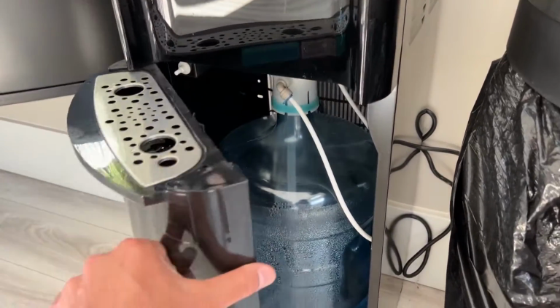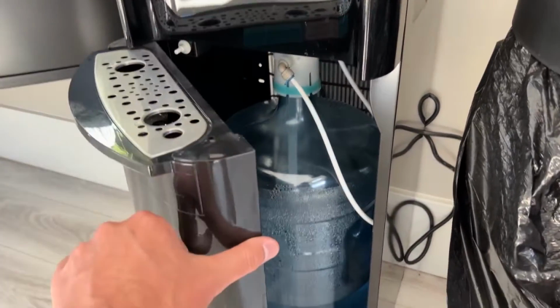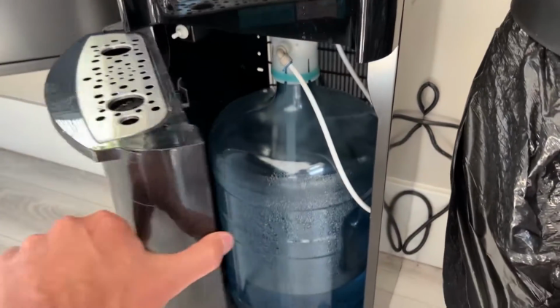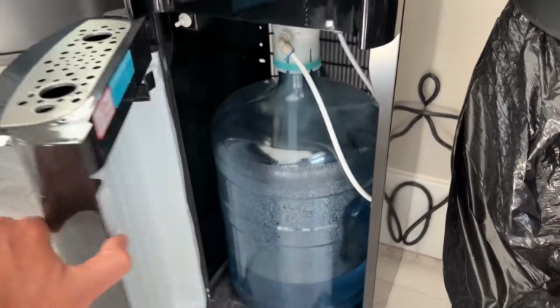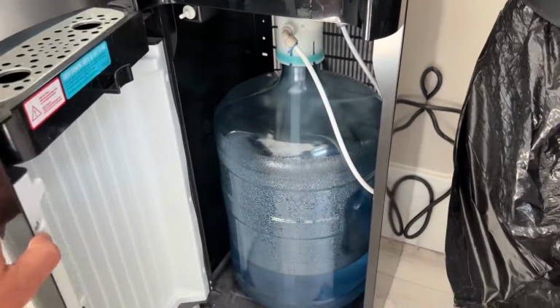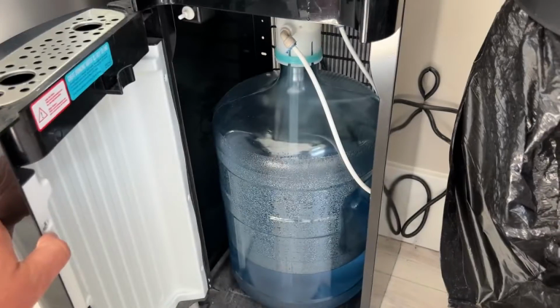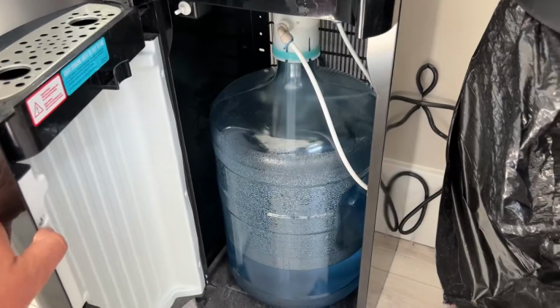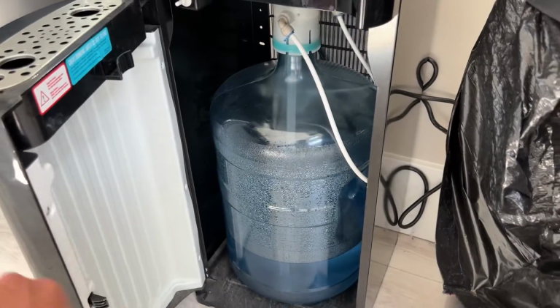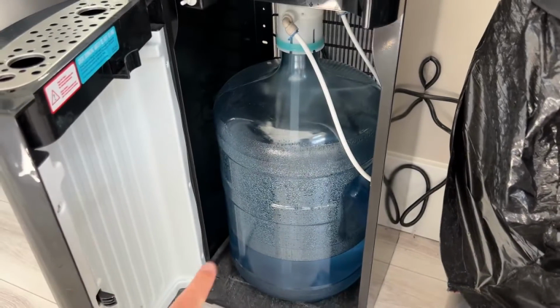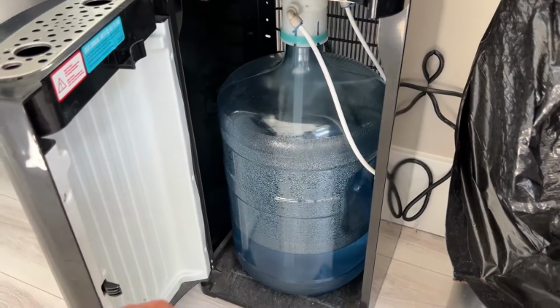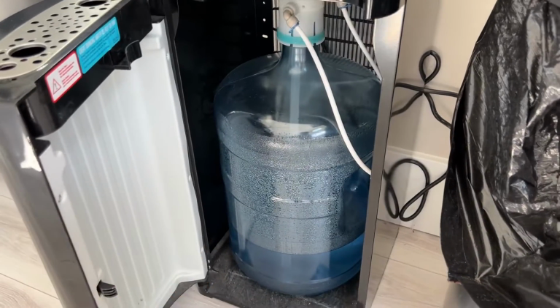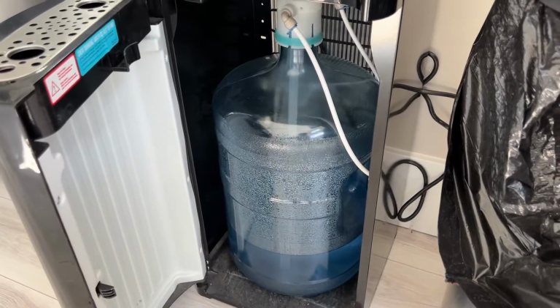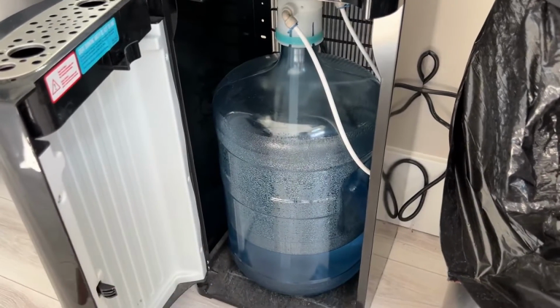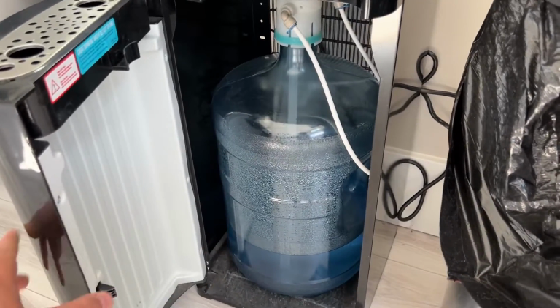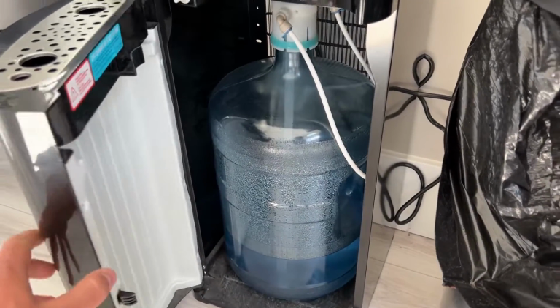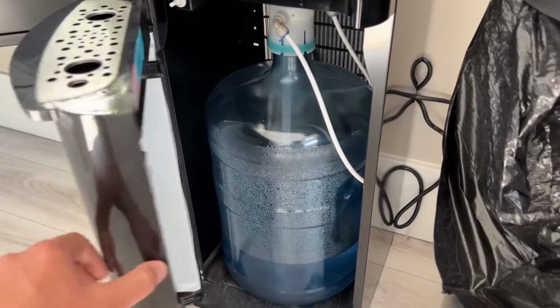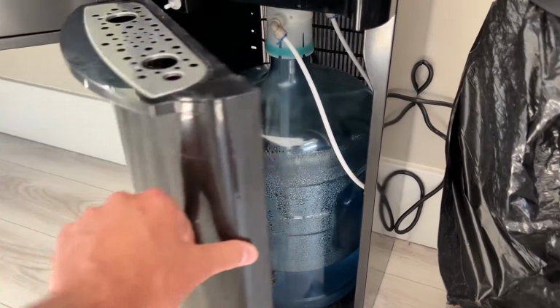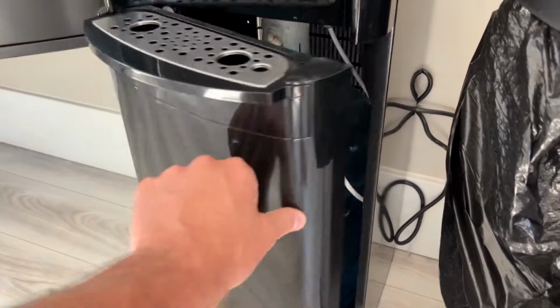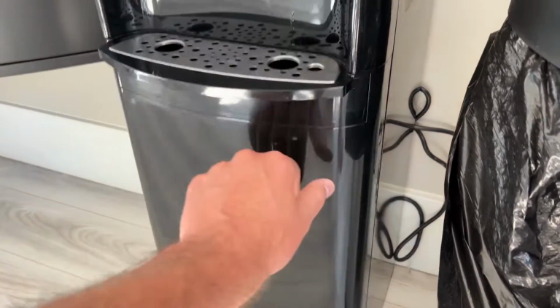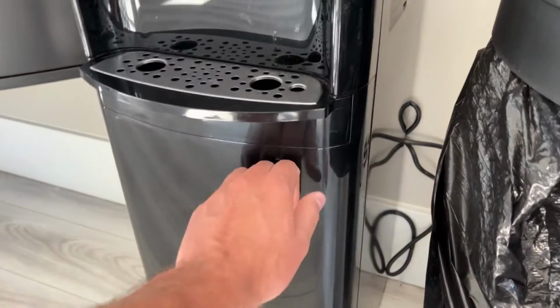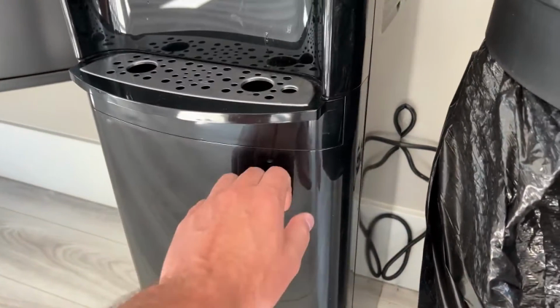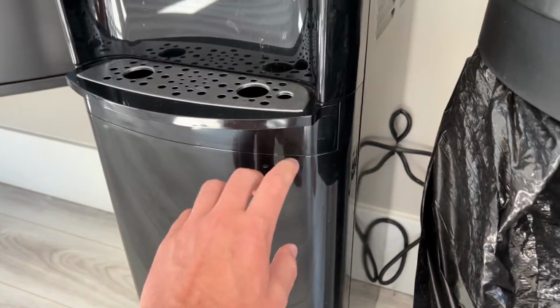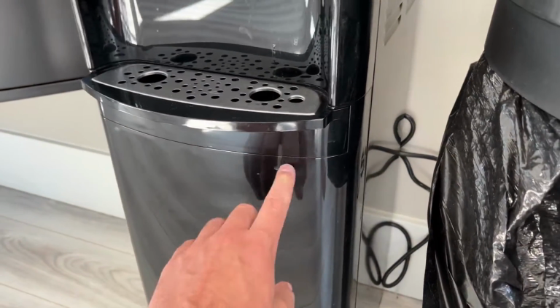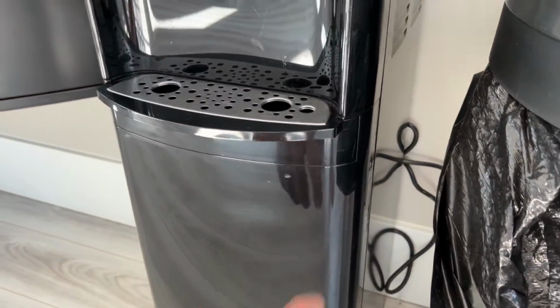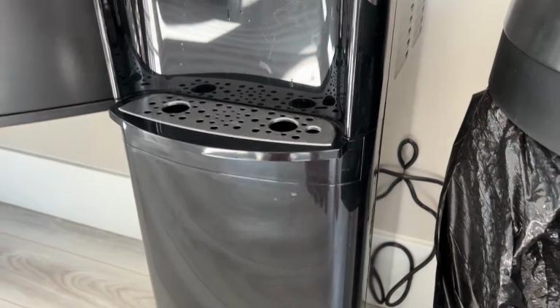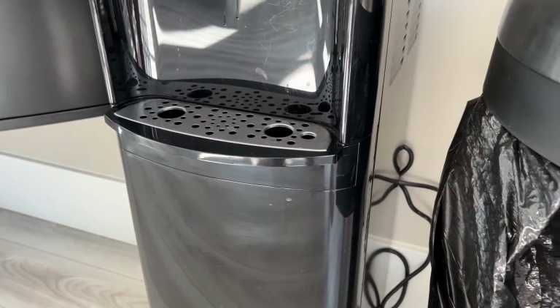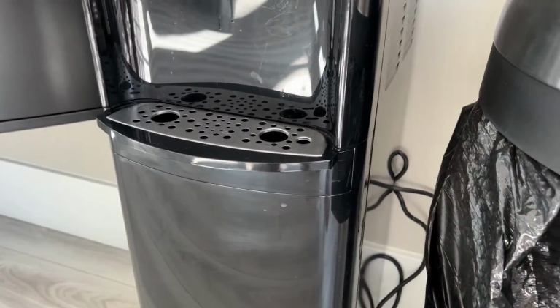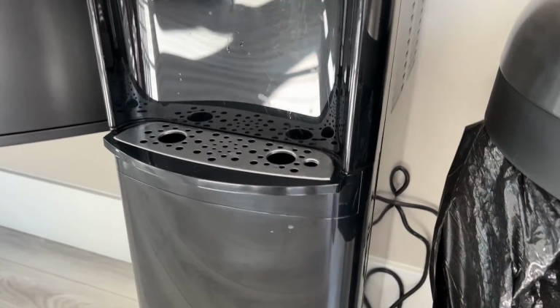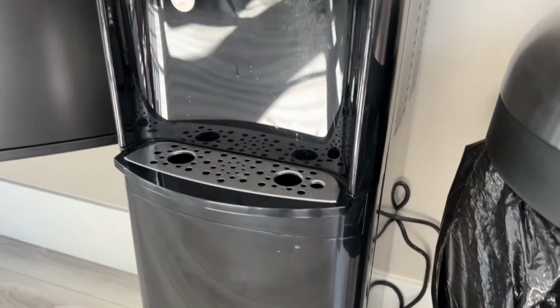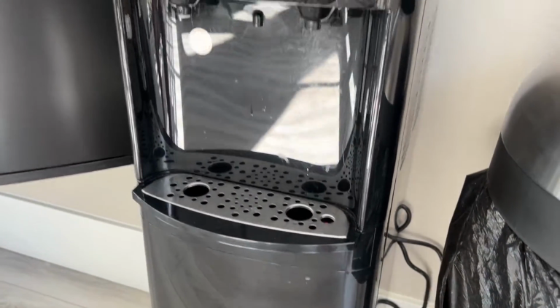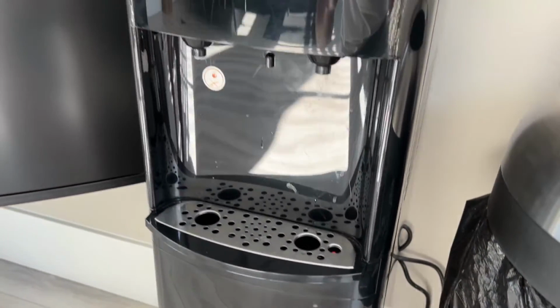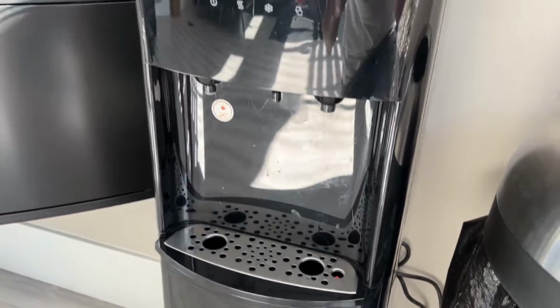When it's empty, you just pull it out, put a new one in, and that closes really easily.